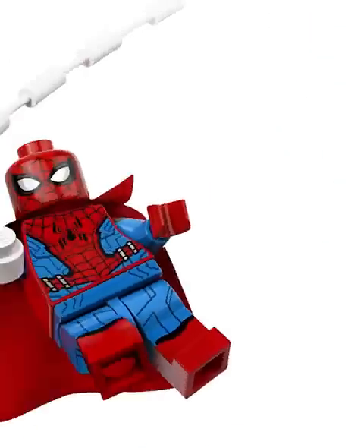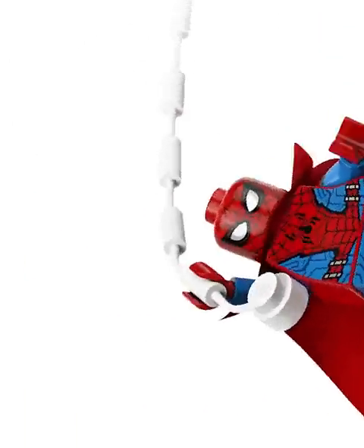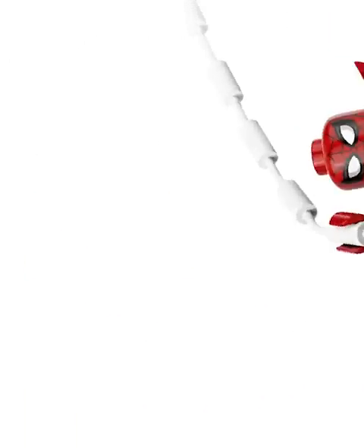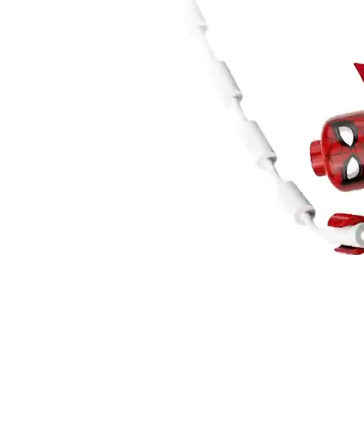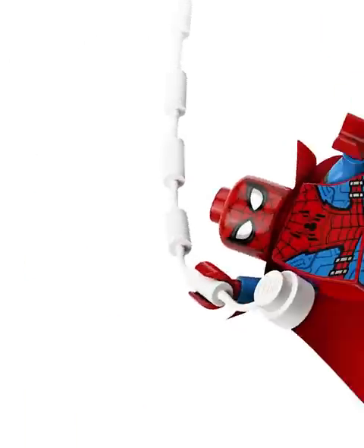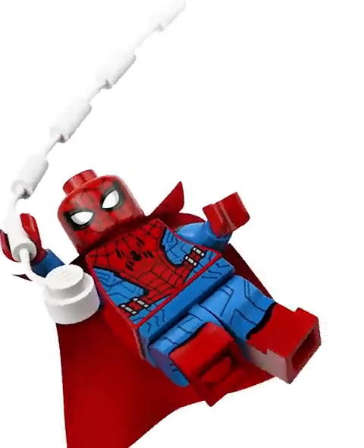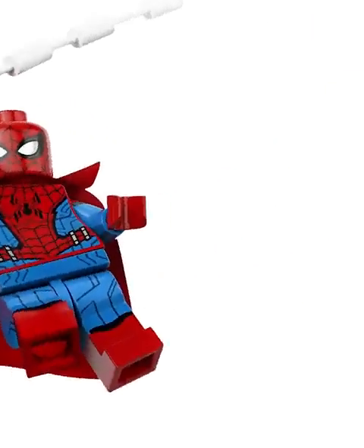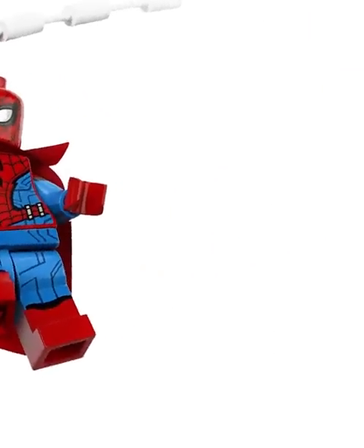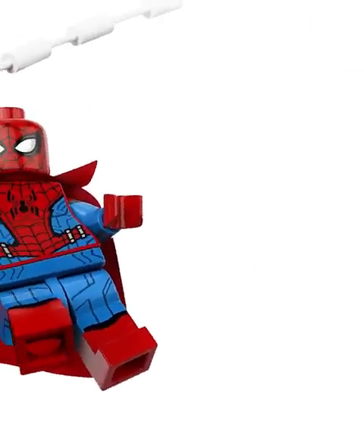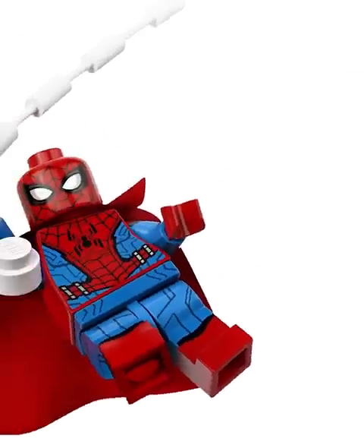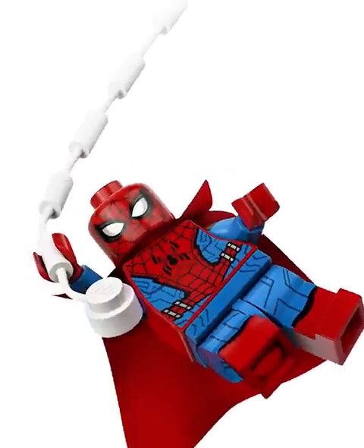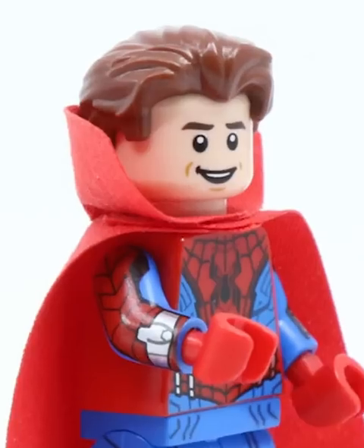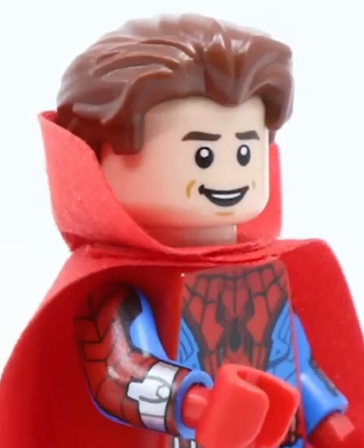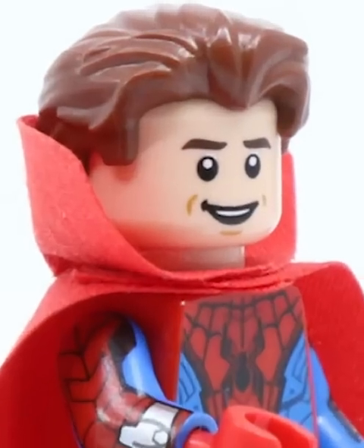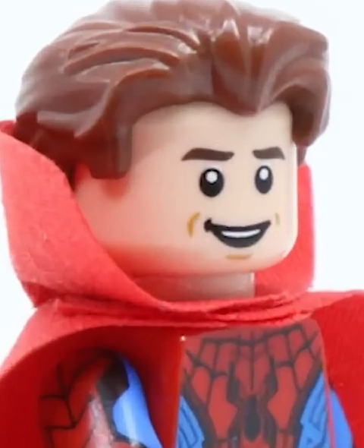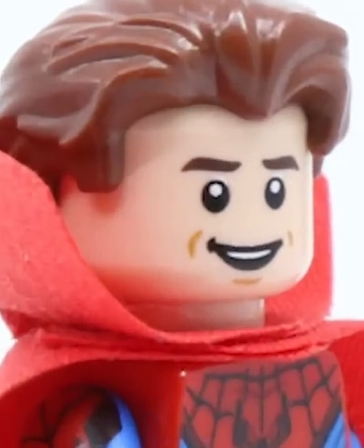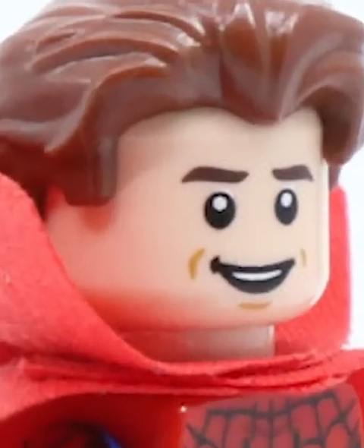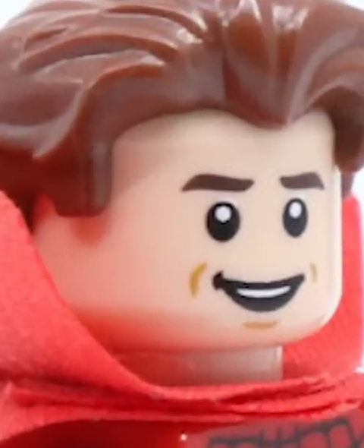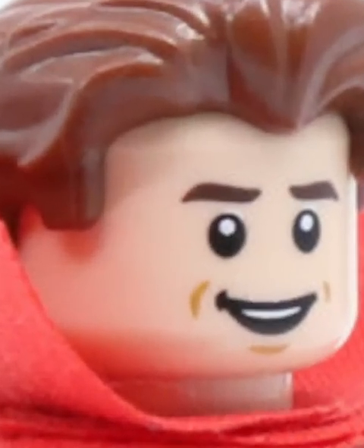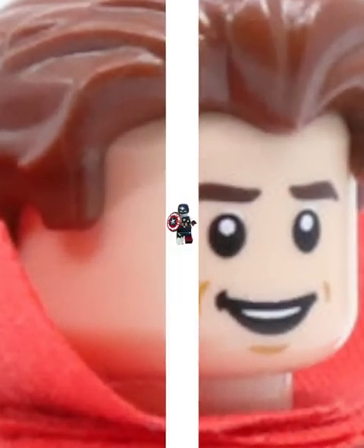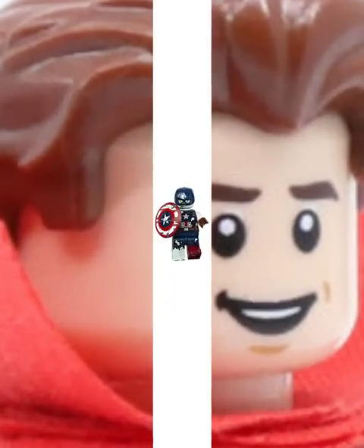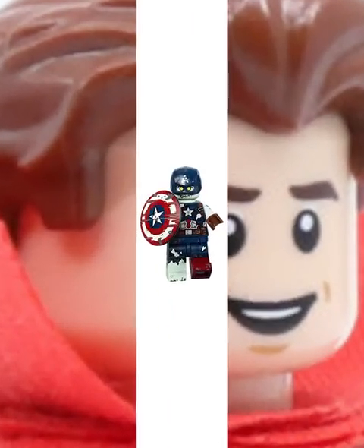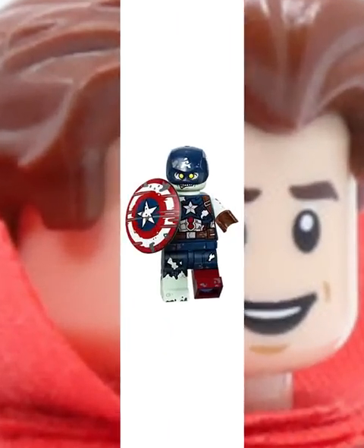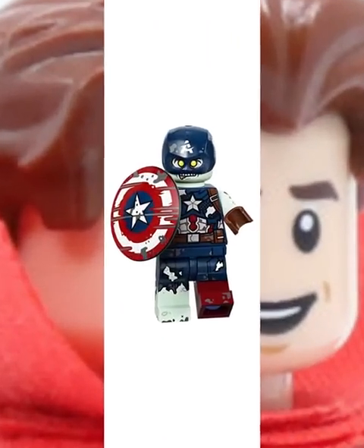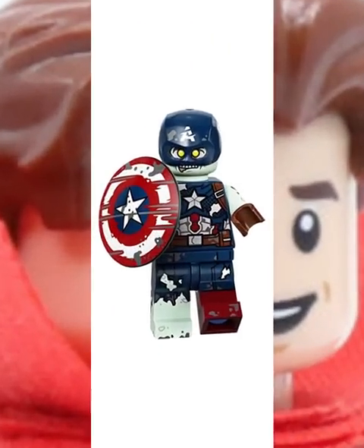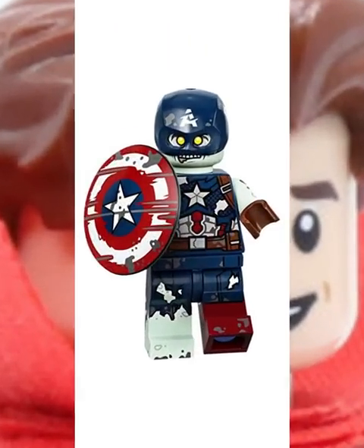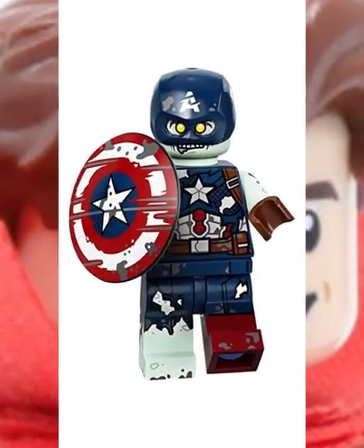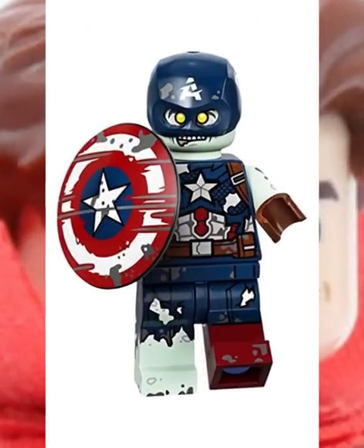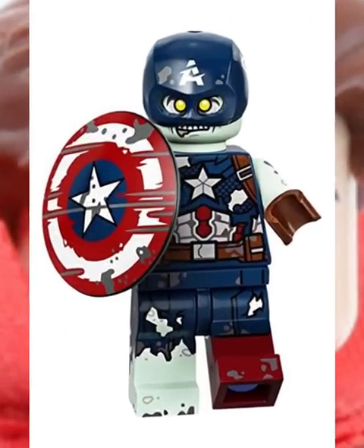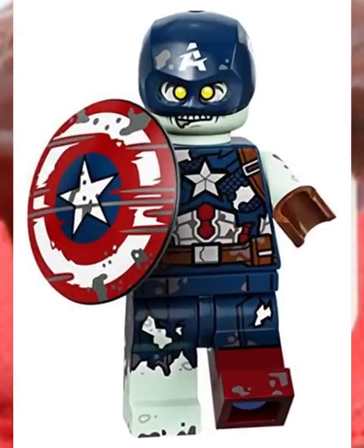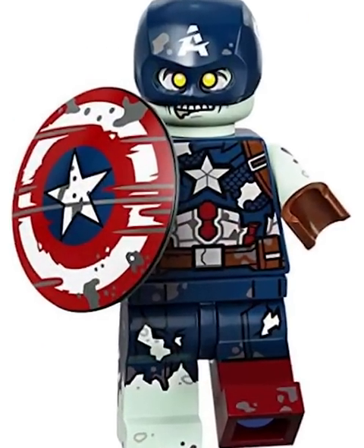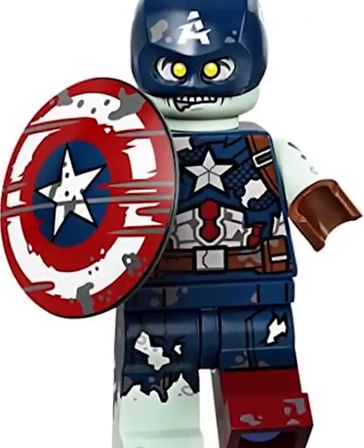This is my favorite Spider-Man fig of all time, and he comes with an unmasked face. Zombie Captain America is perfect for zombie army building.